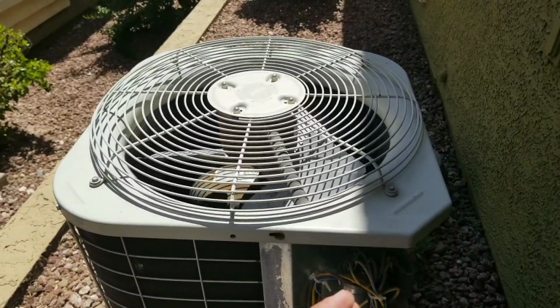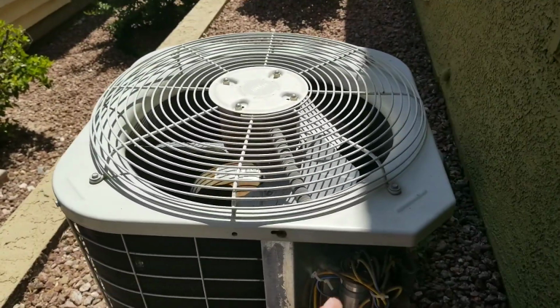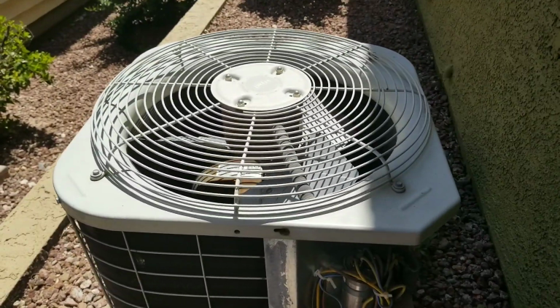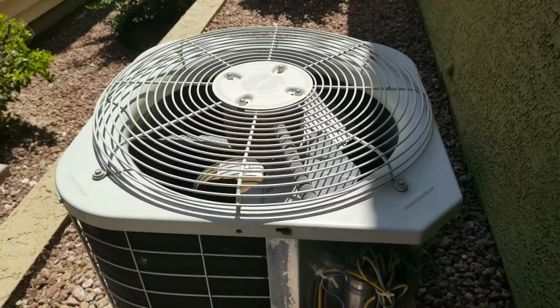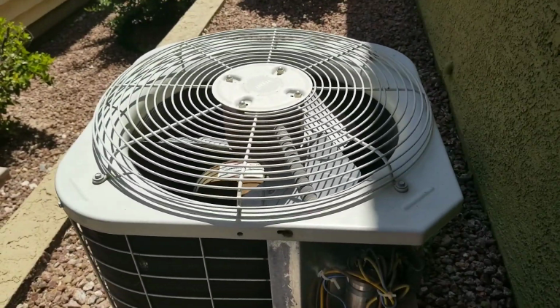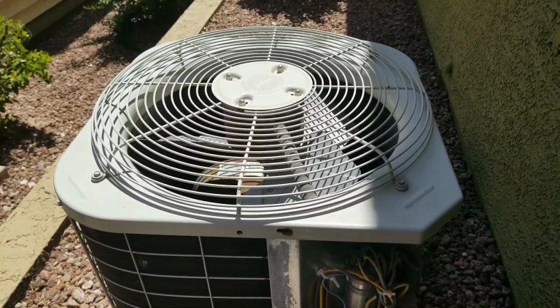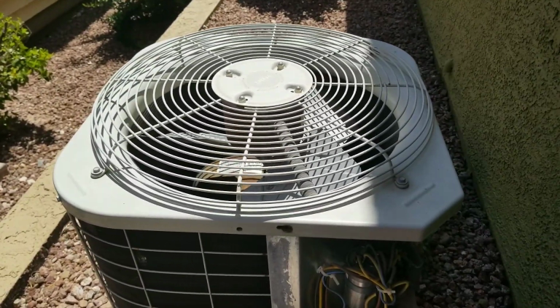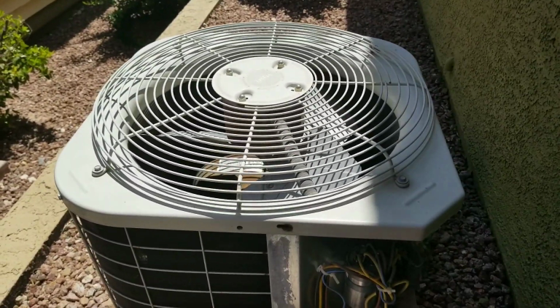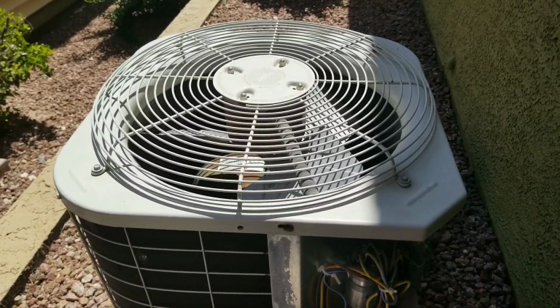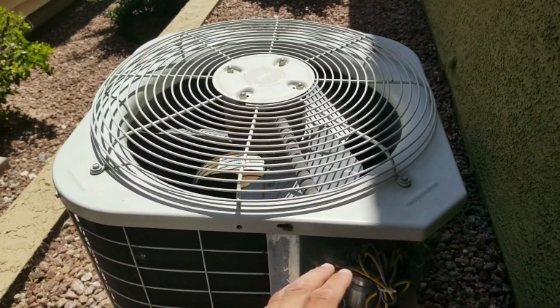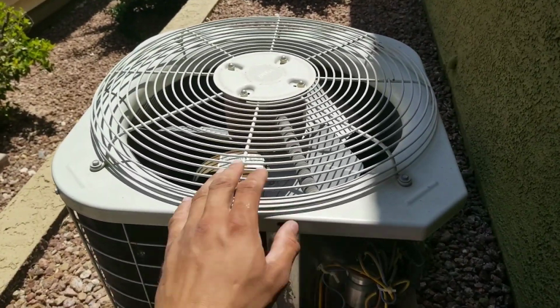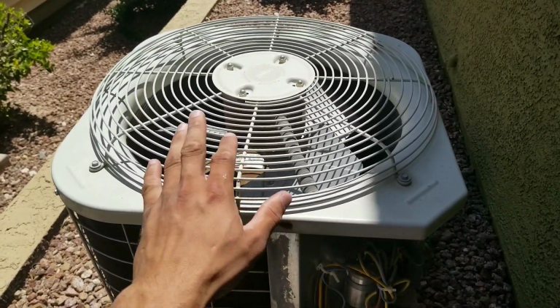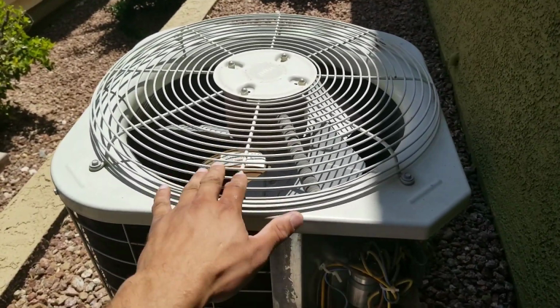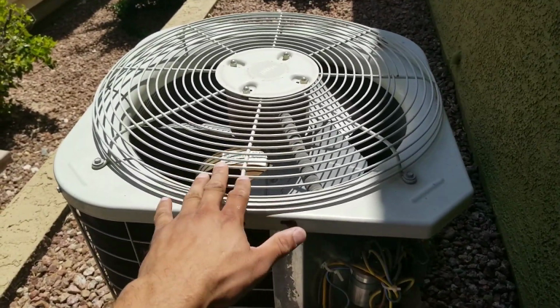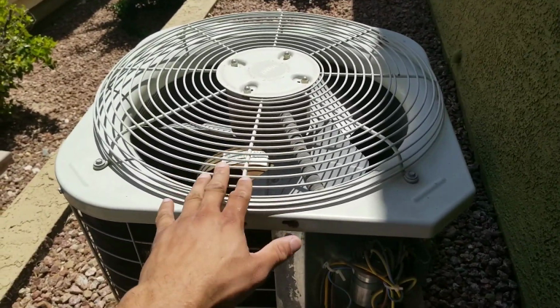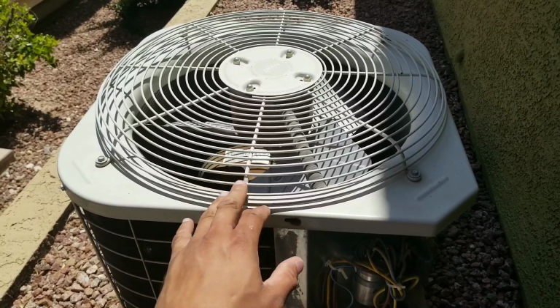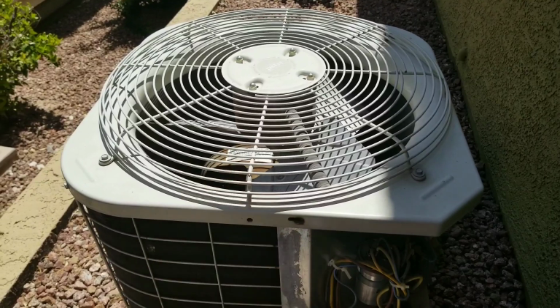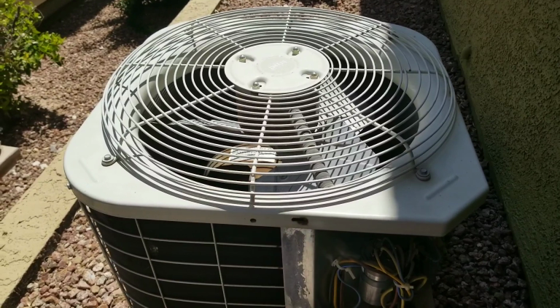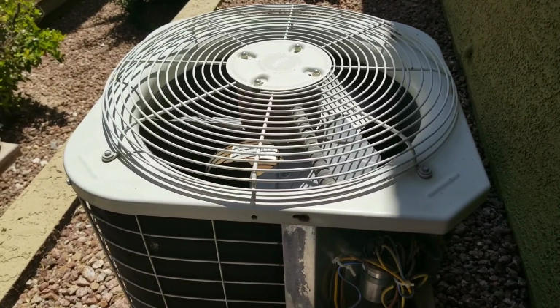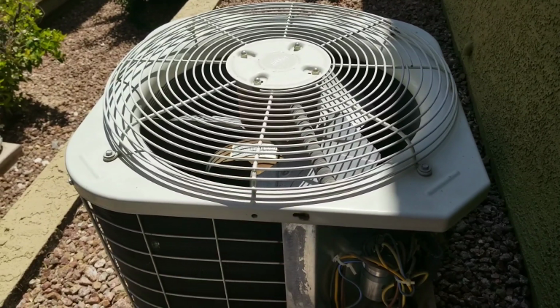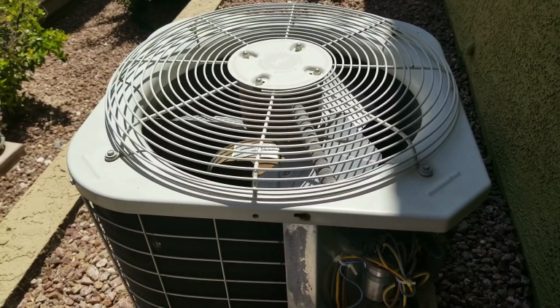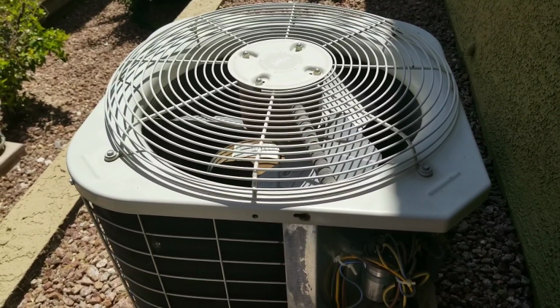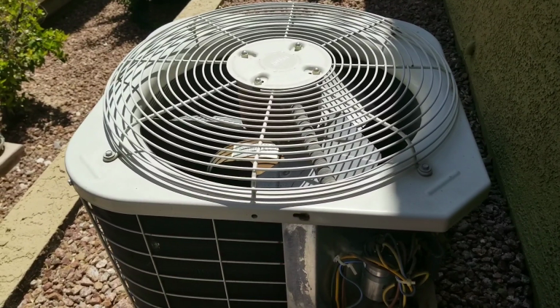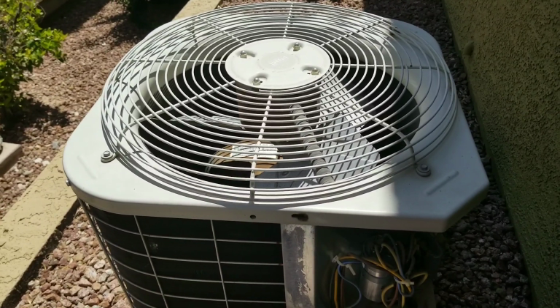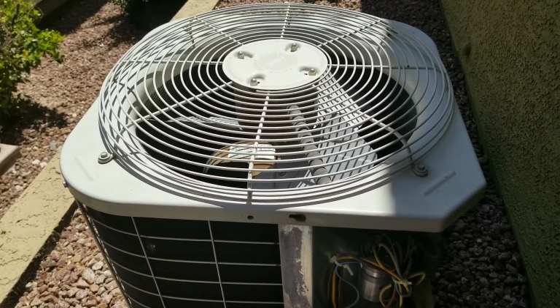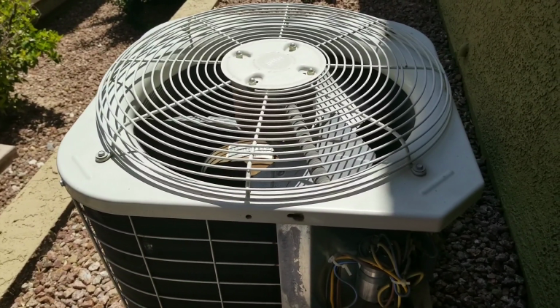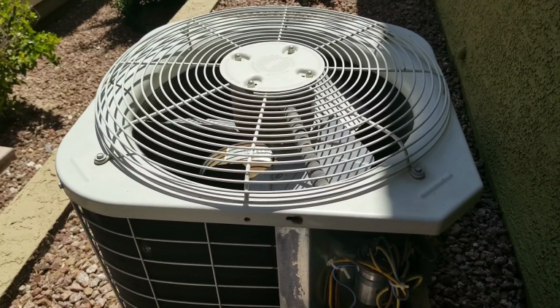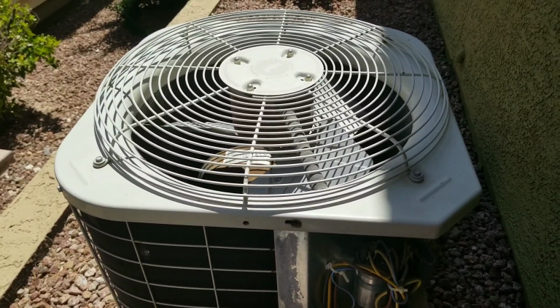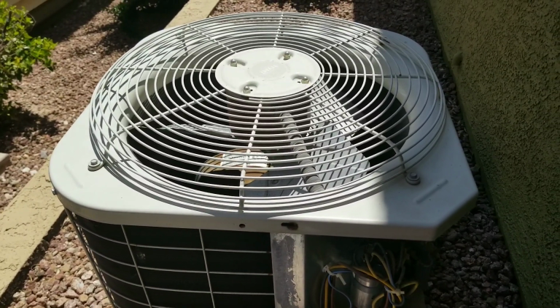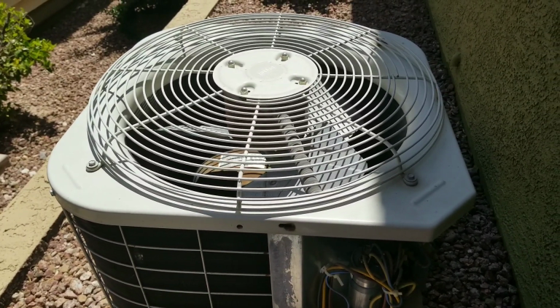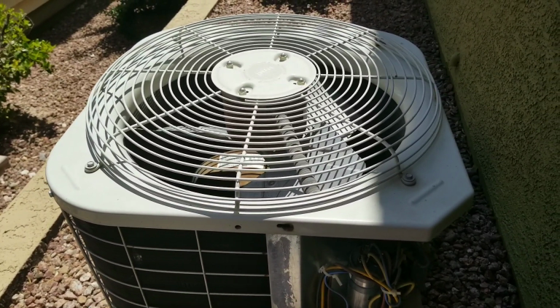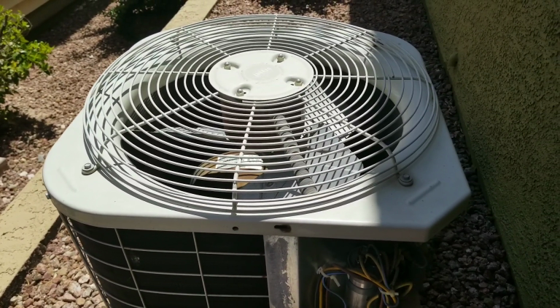Obviously it's going to be the bearing on the fan motor, so we're going to have to go ahead and replace the fan motor.